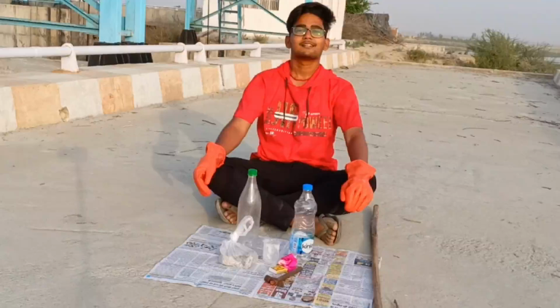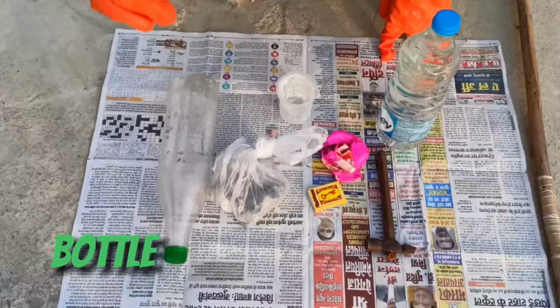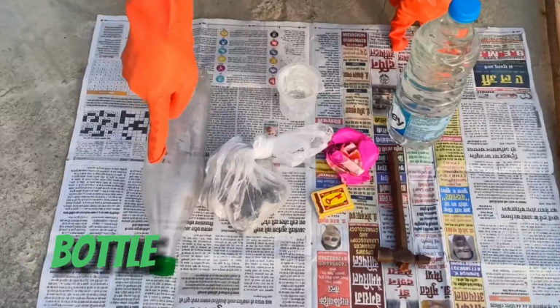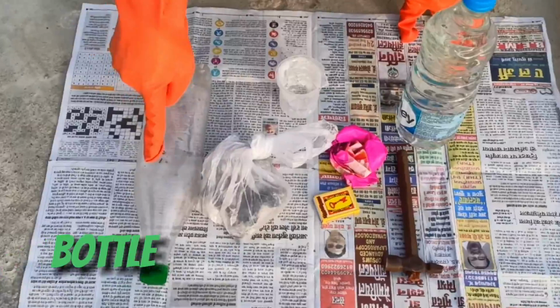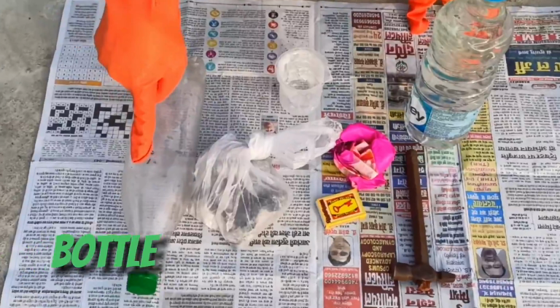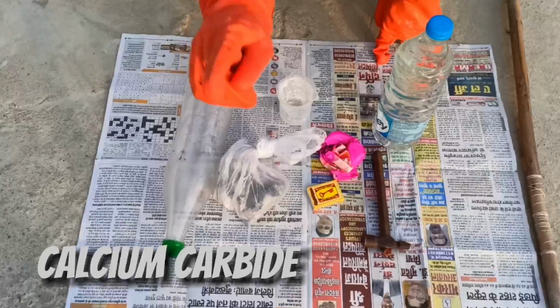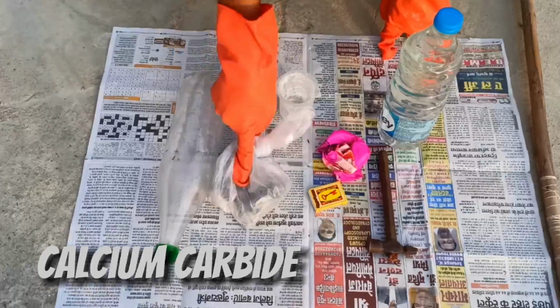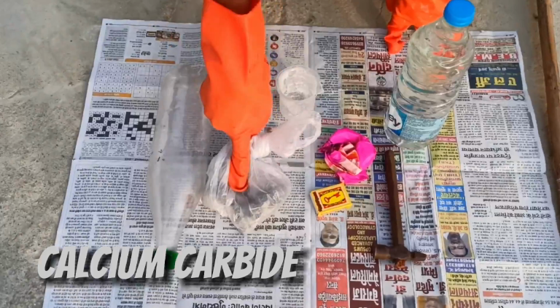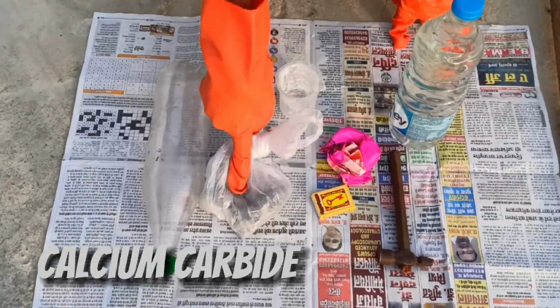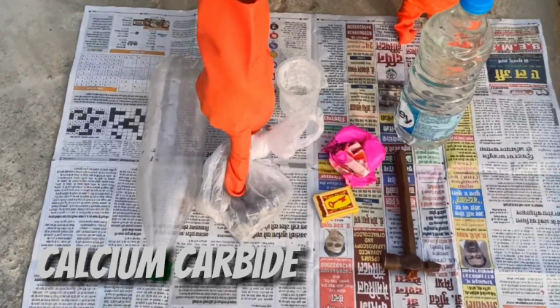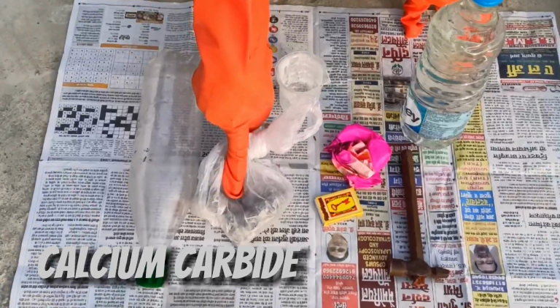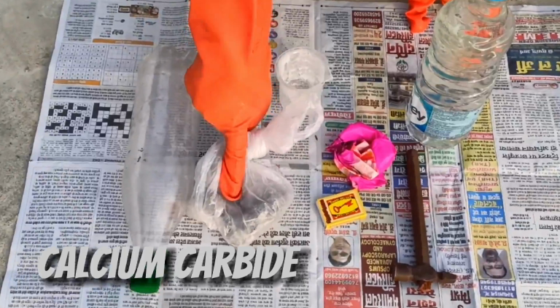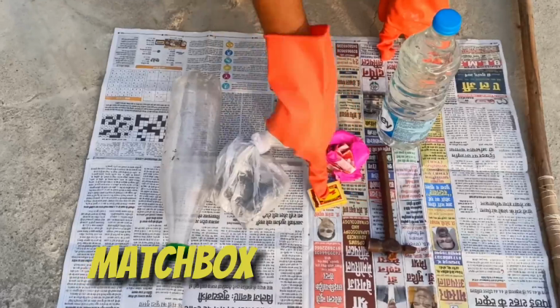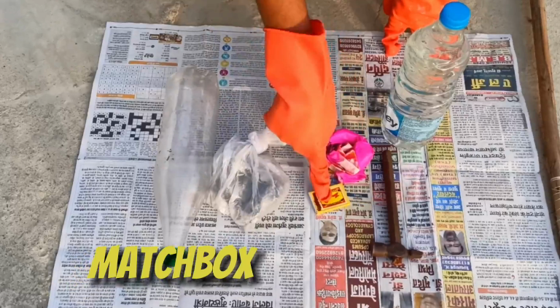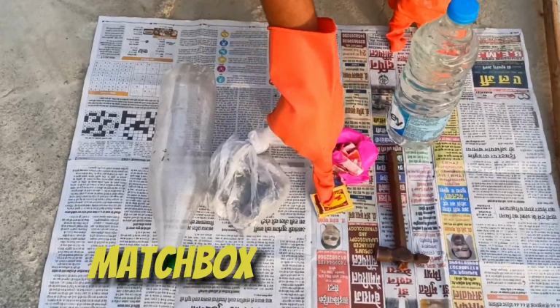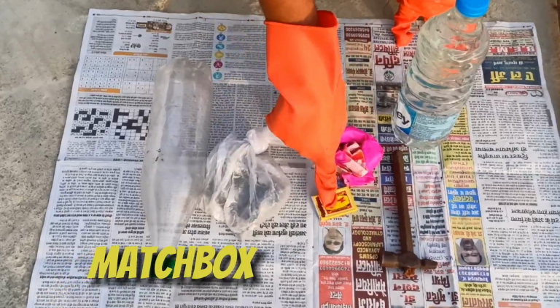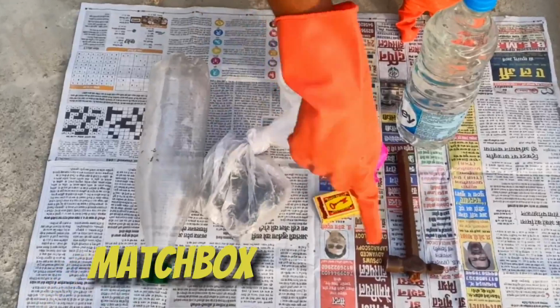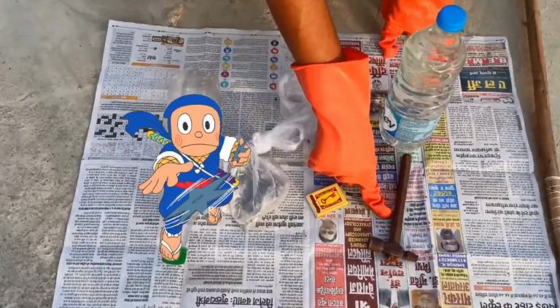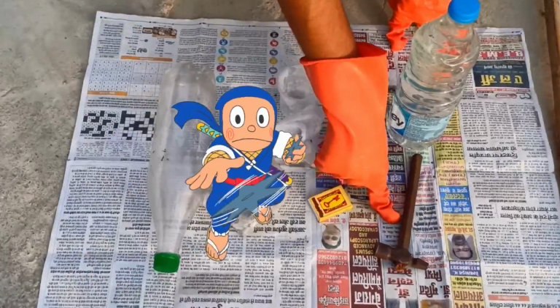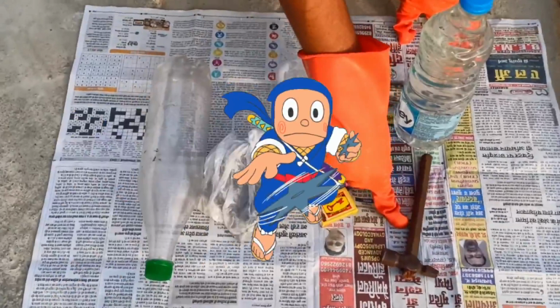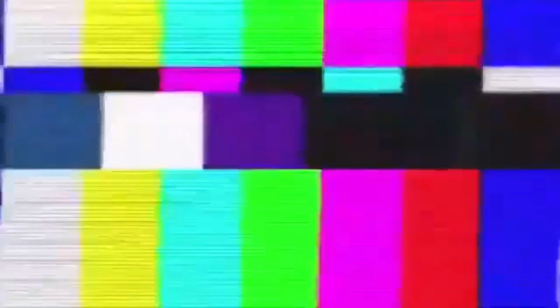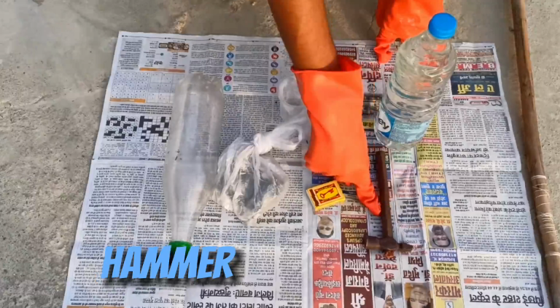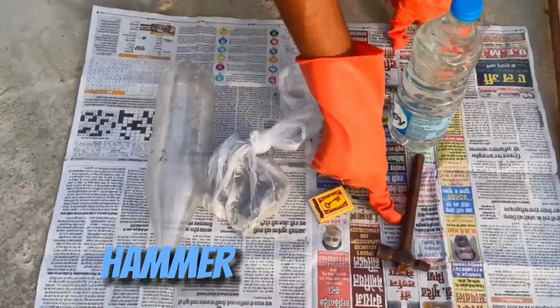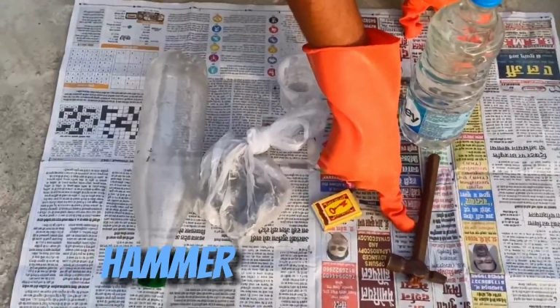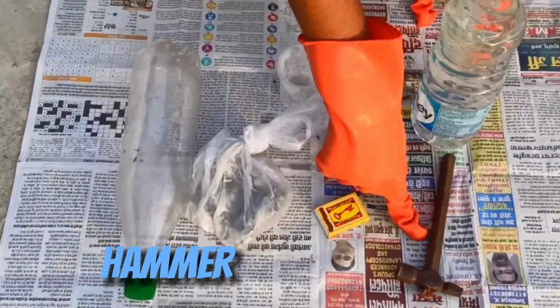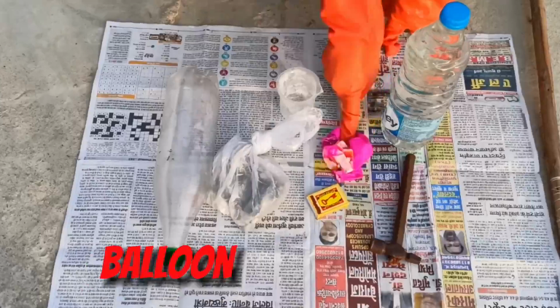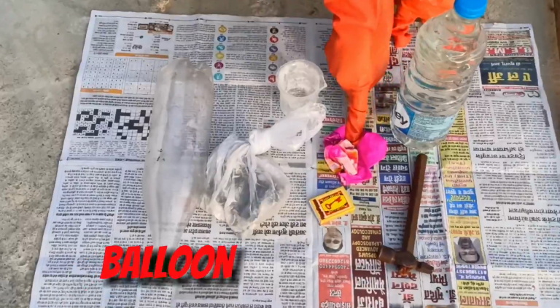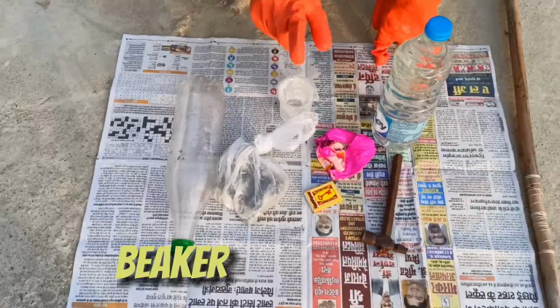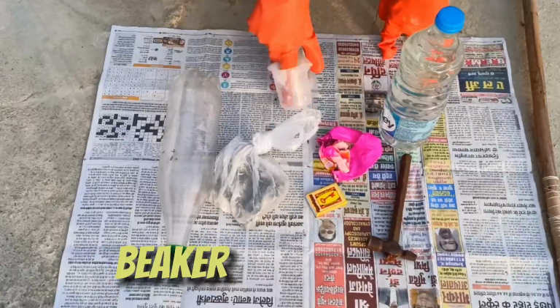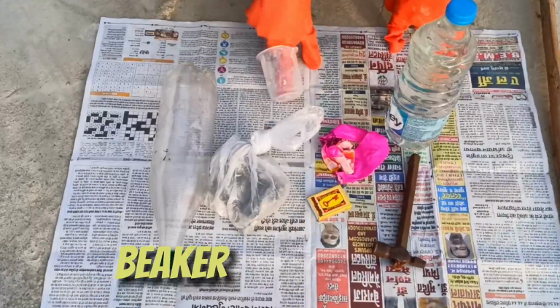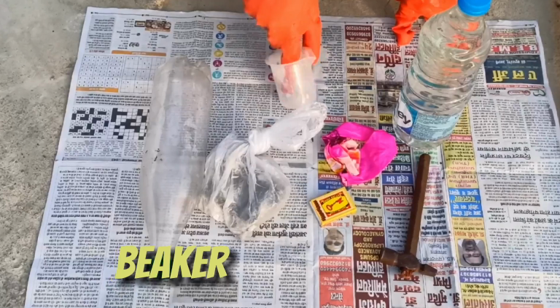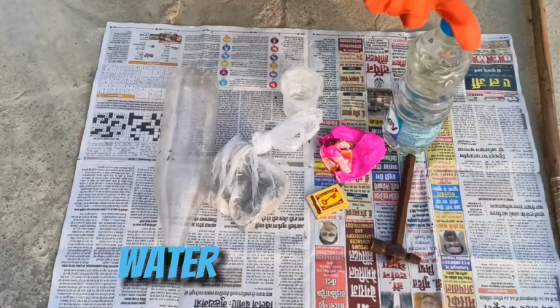This is a bottle. Calcium carbide. Matches. String. Balloon. Beaker. Water.